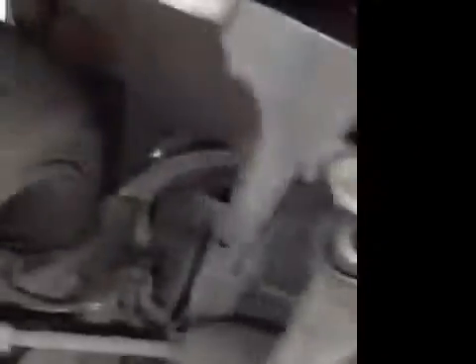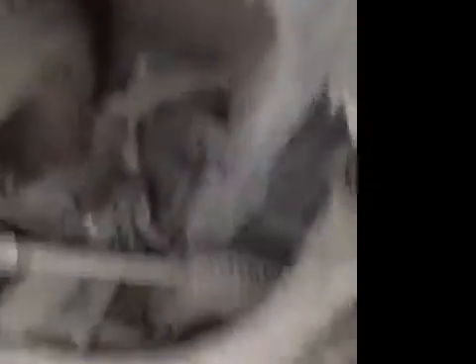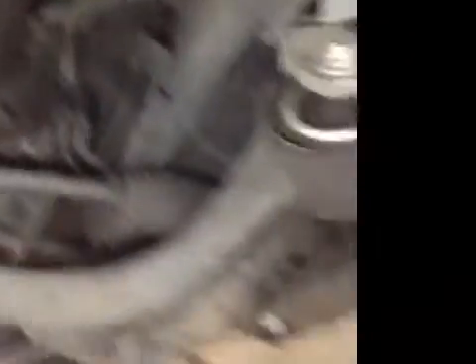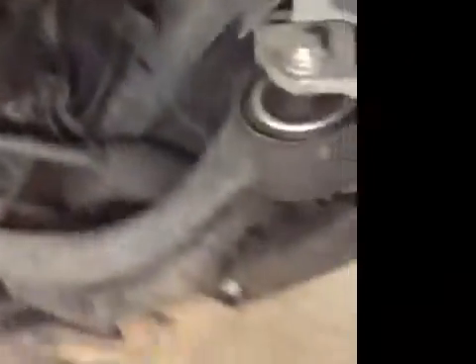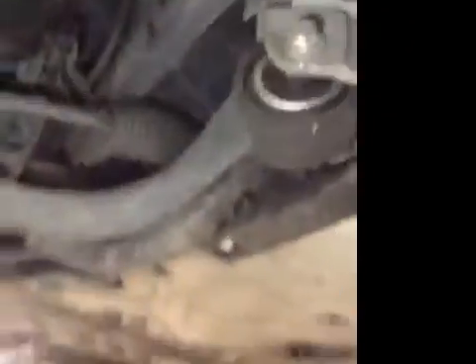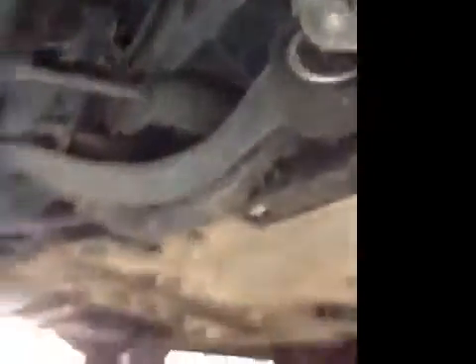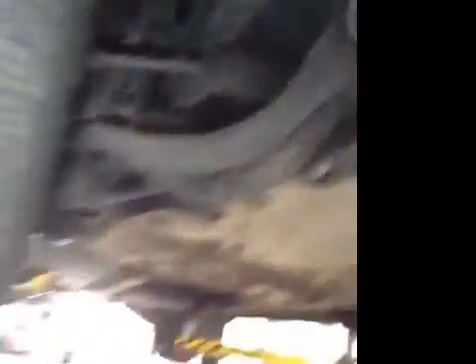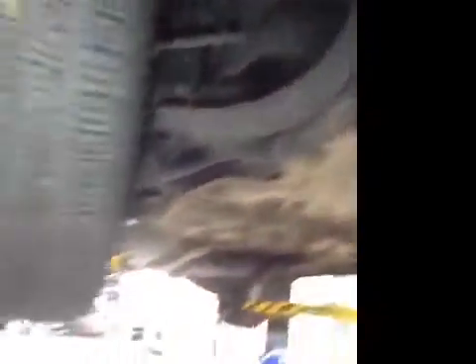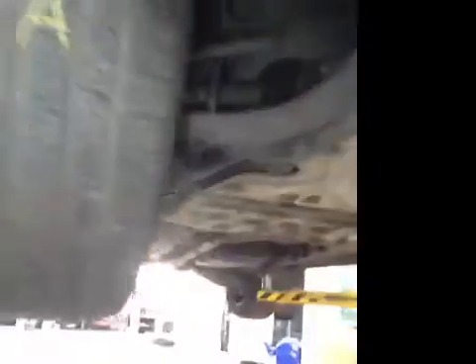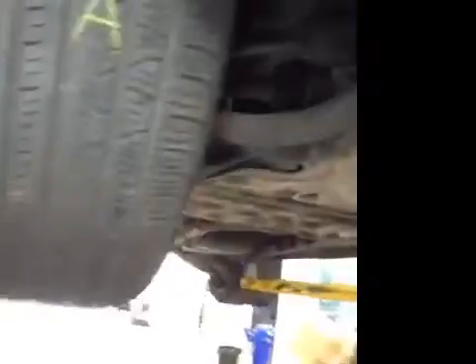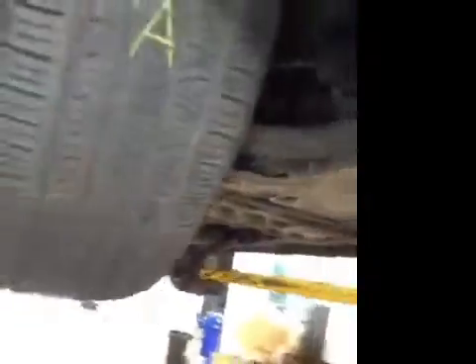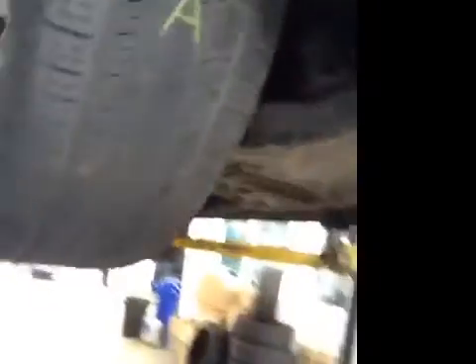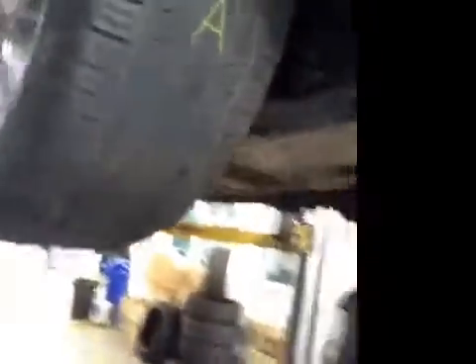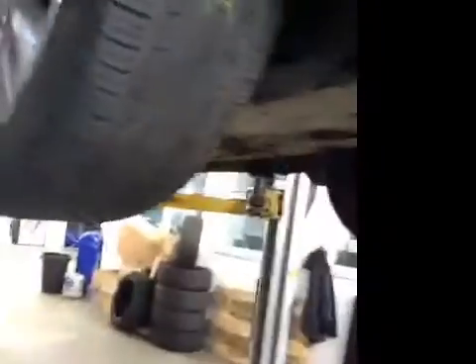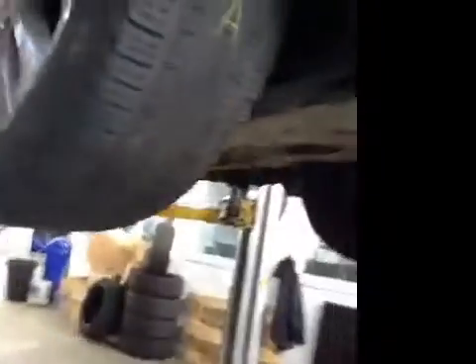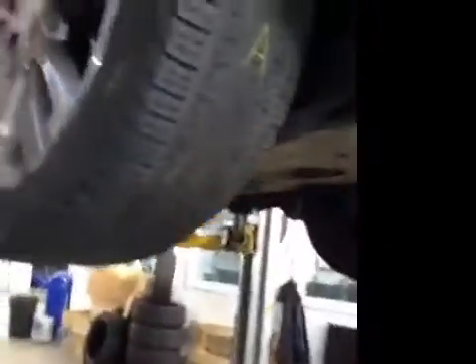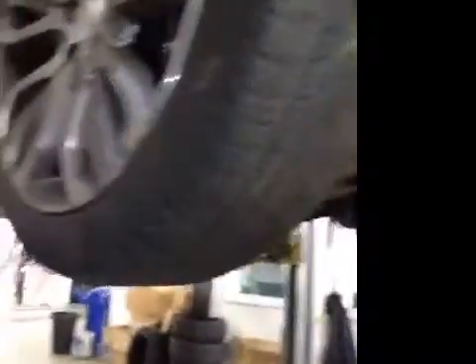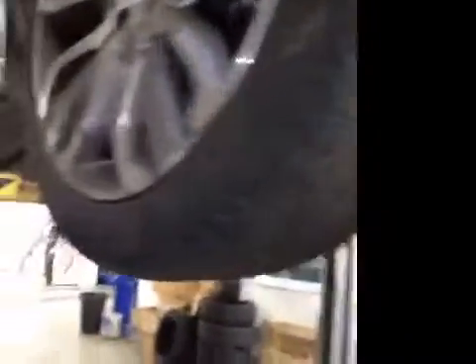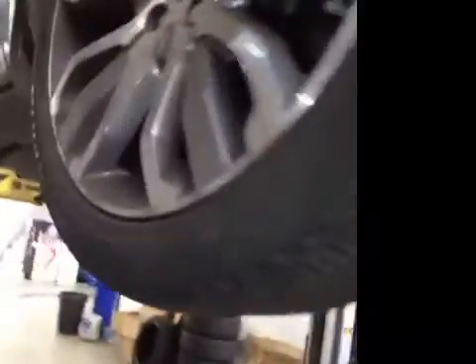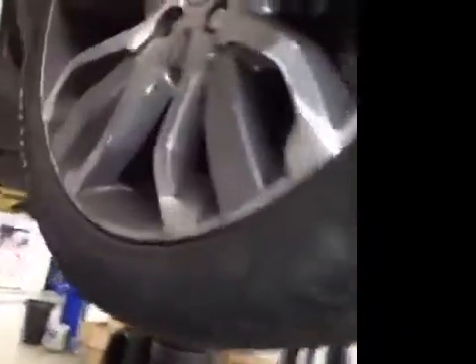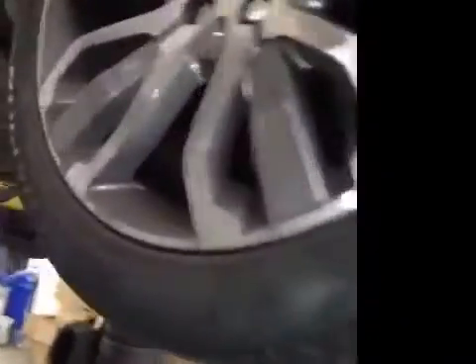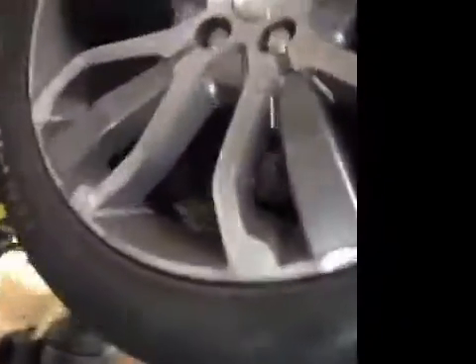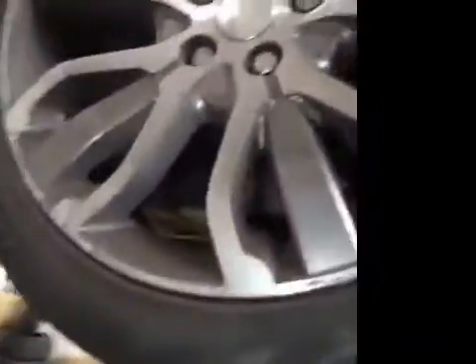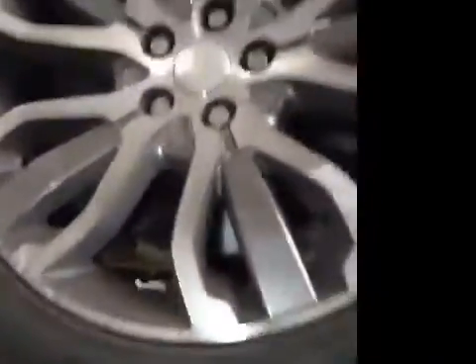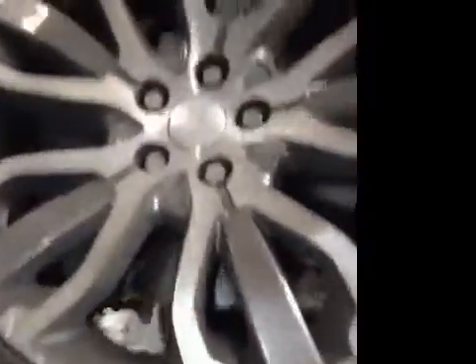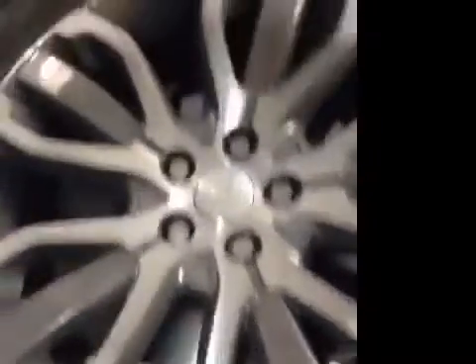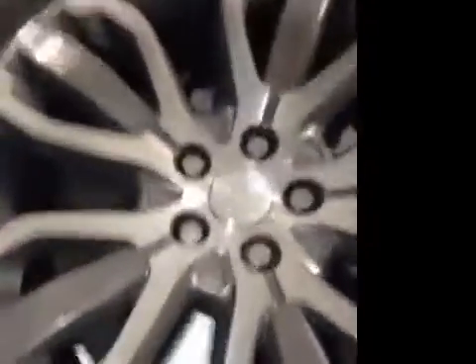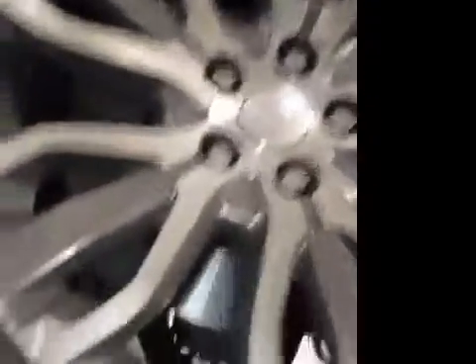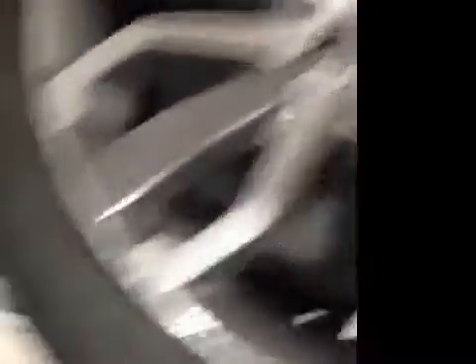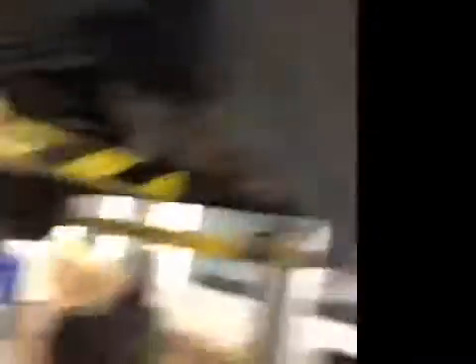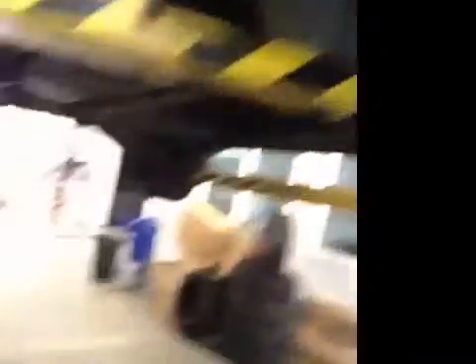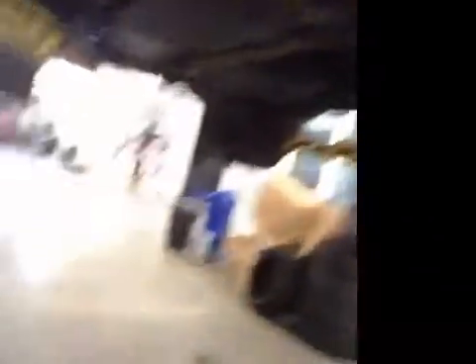Offside front suspension is good. Offside front tyre tread and sidewalls are now marked in amber. Offside front brake discs and pads are both good.